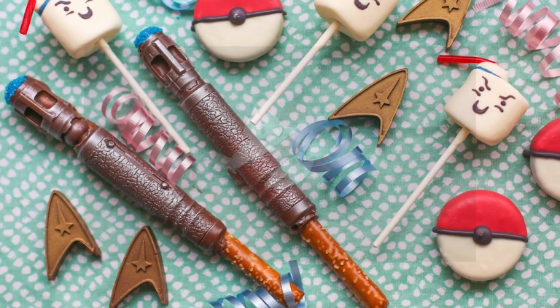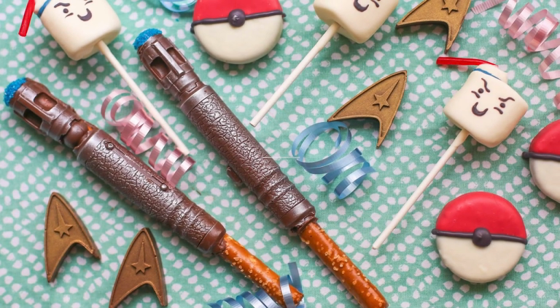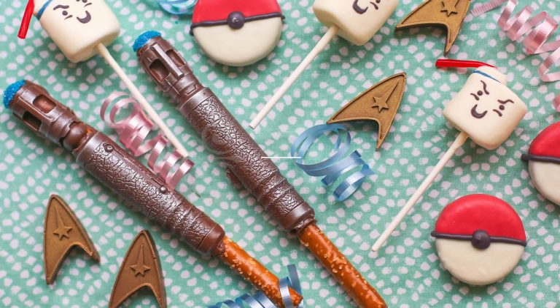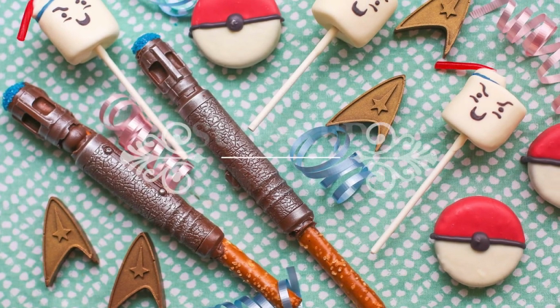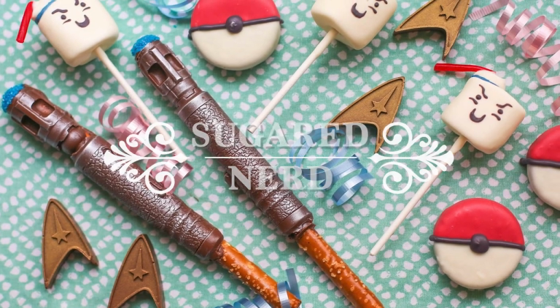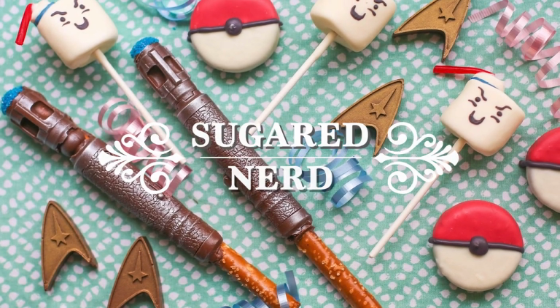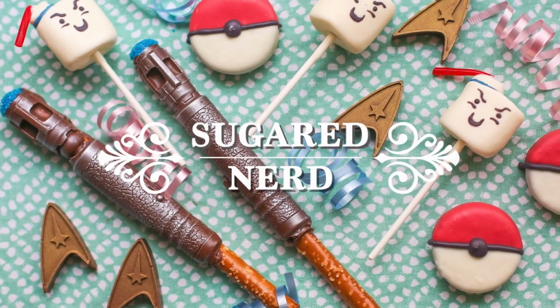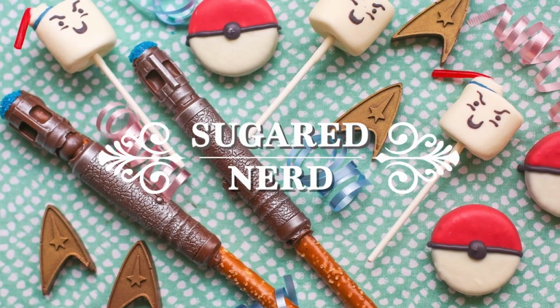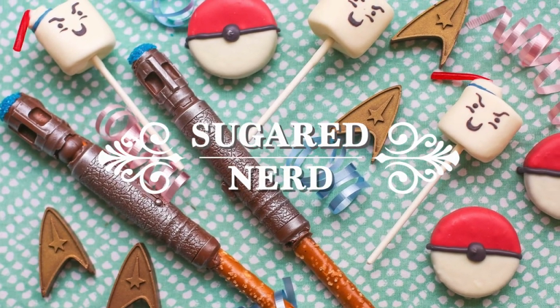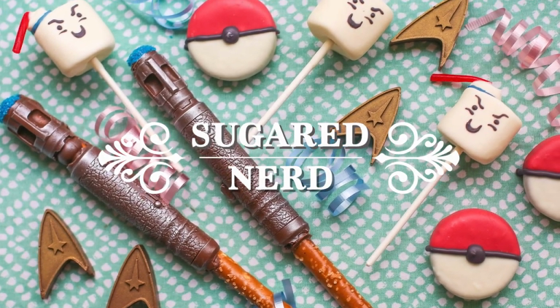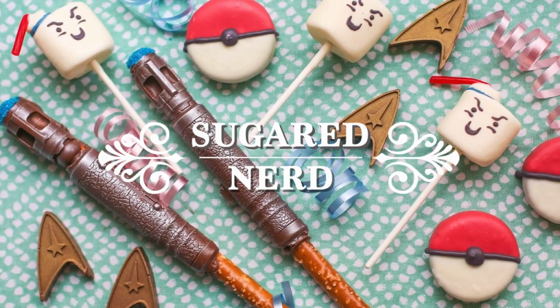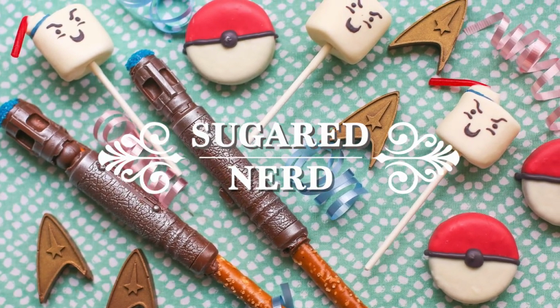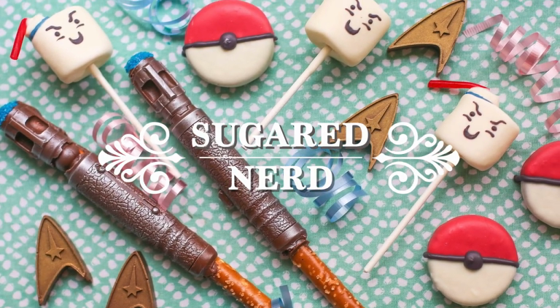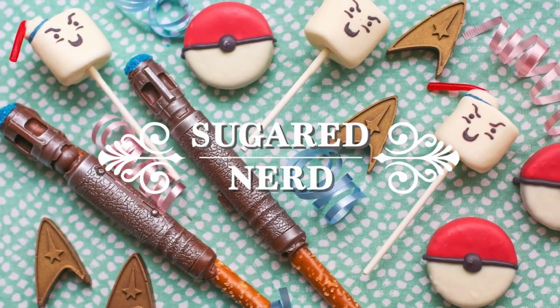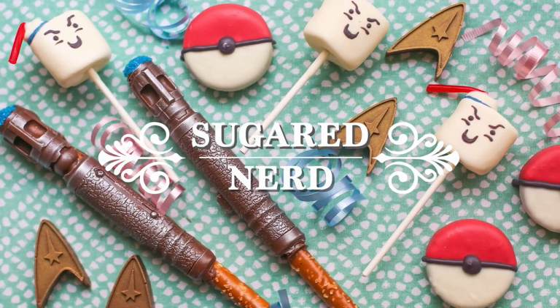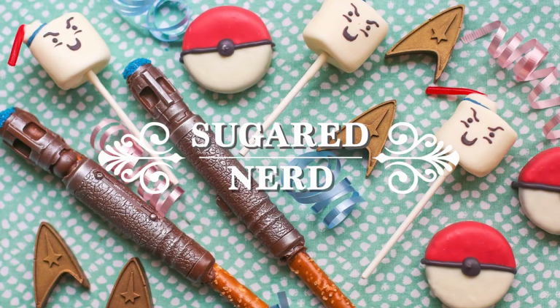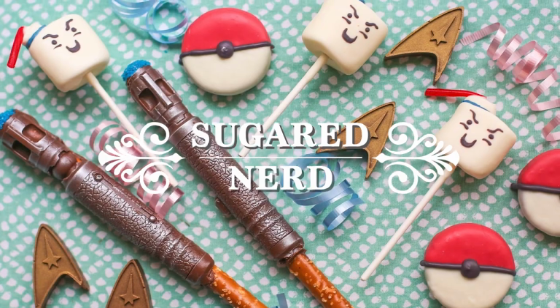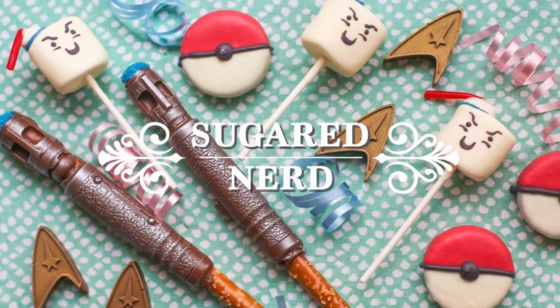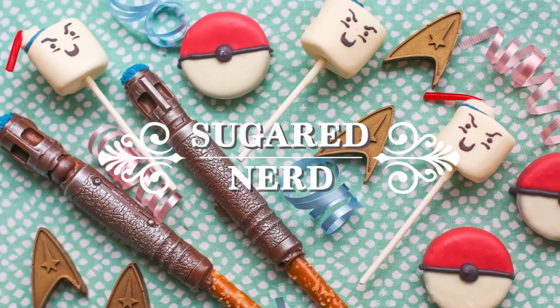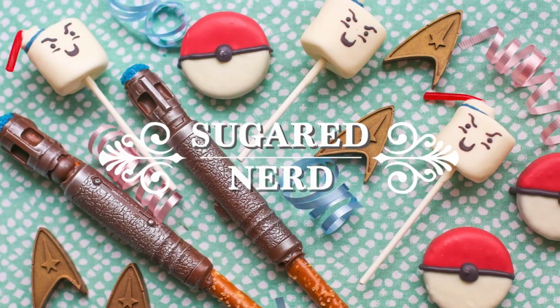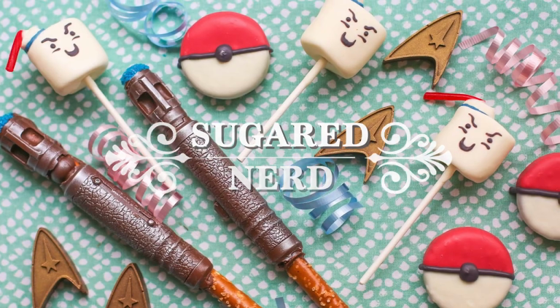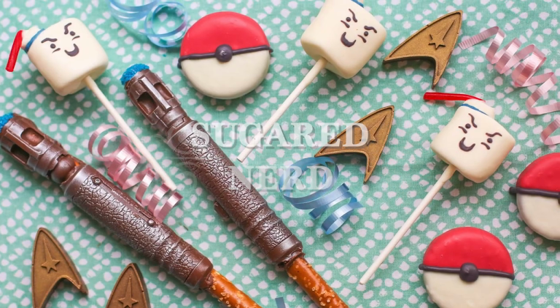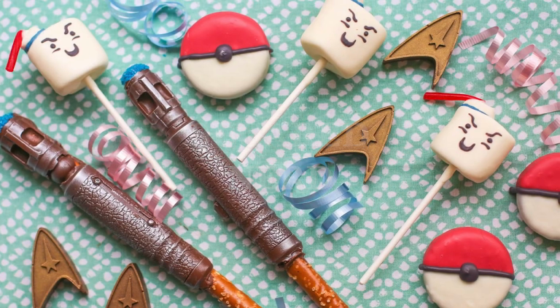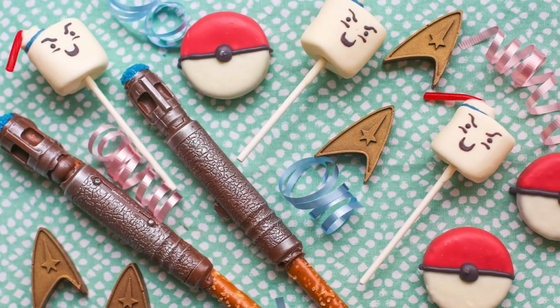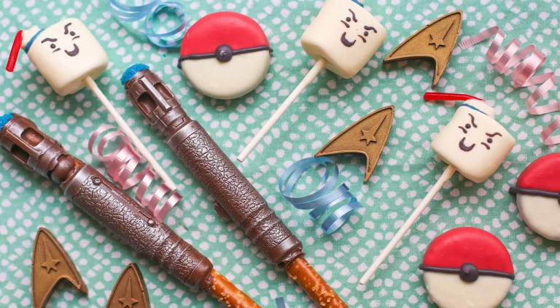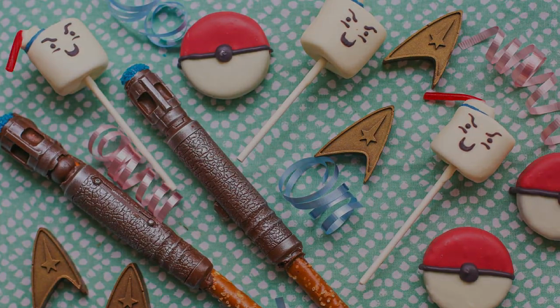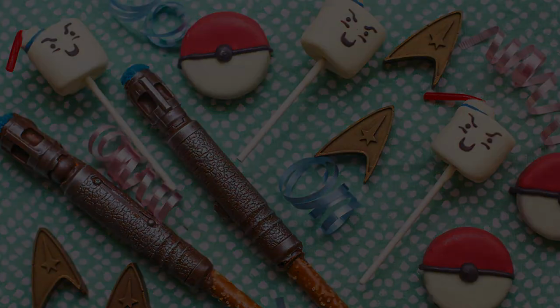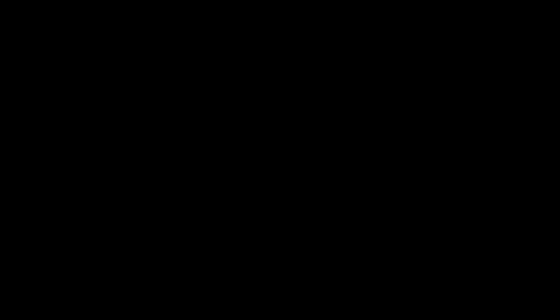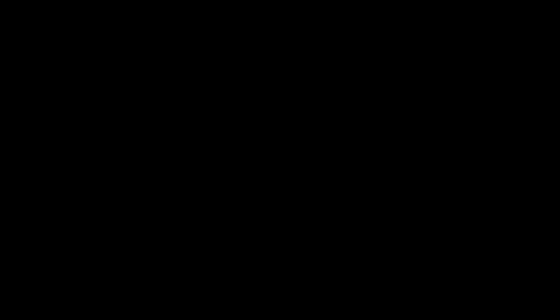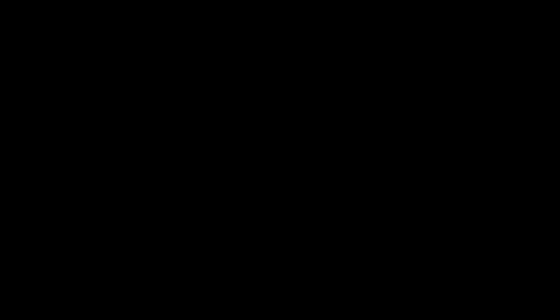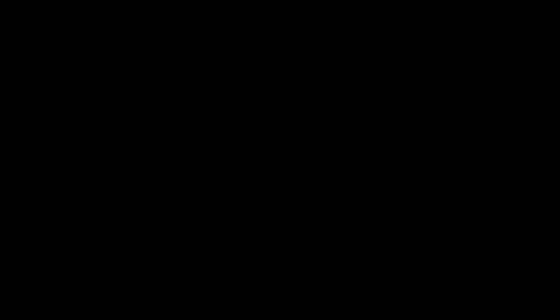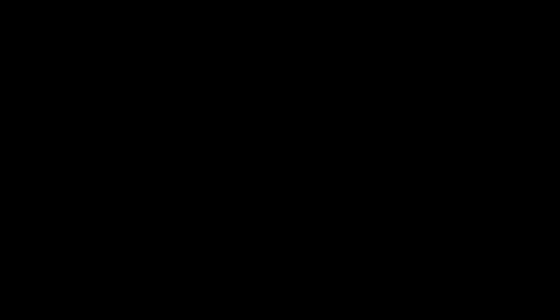Hi everyone! In this video we are going to be making the mini Stay Puft Marshmallow Men from Ghostbusters Afterlife.